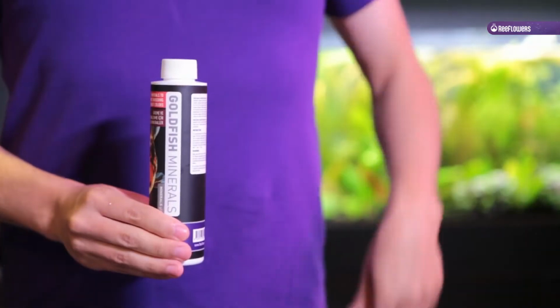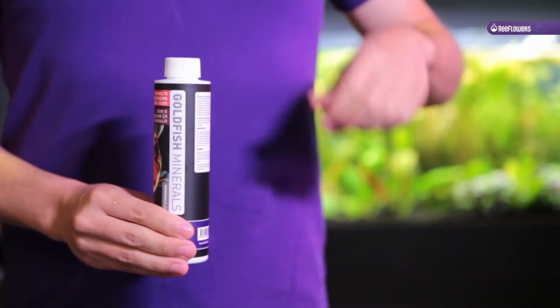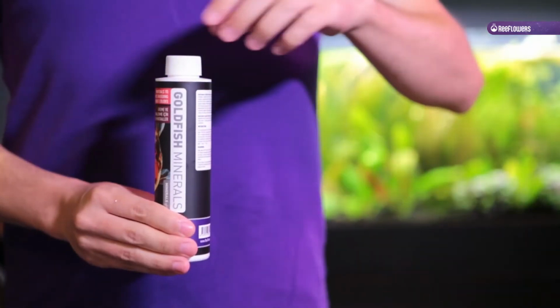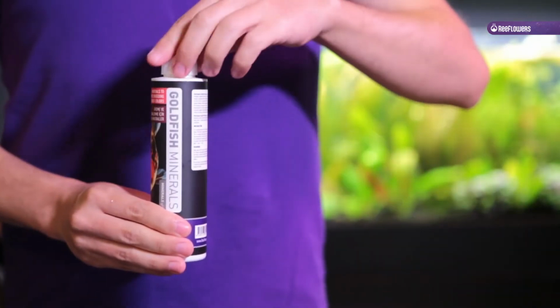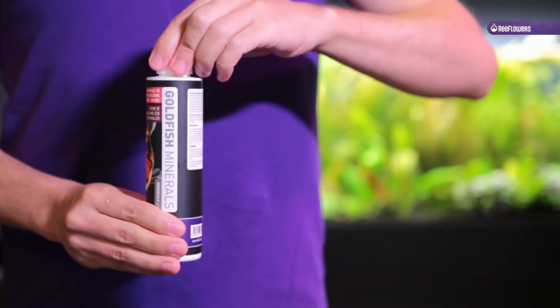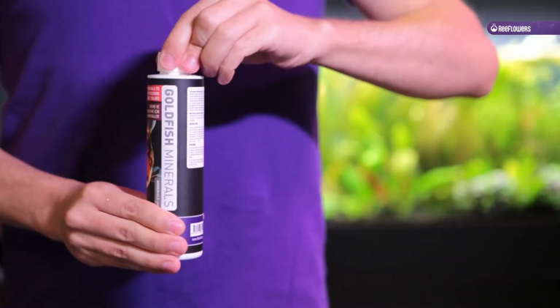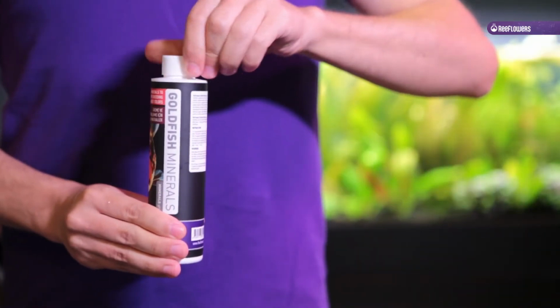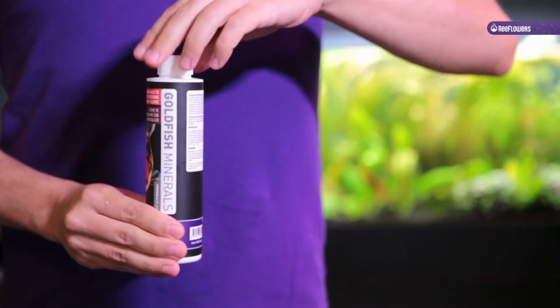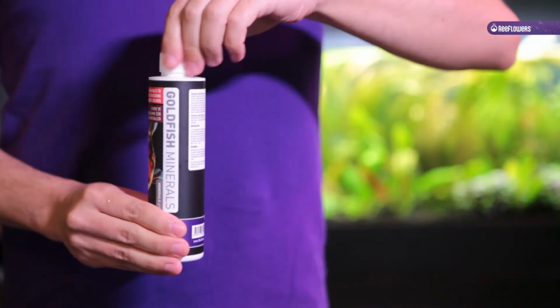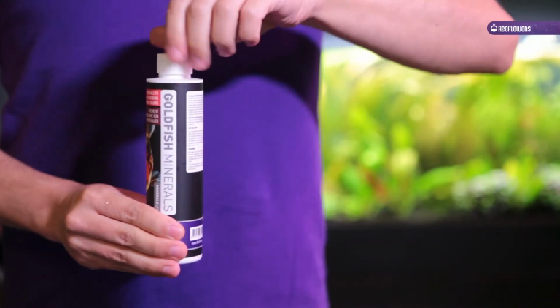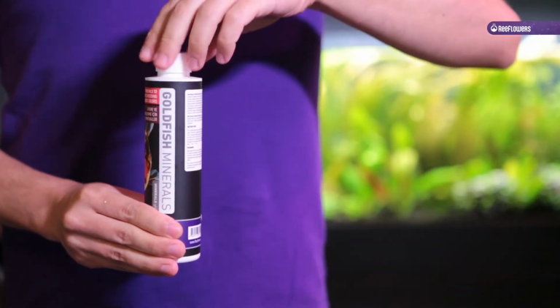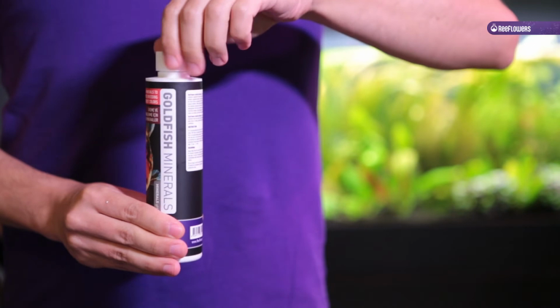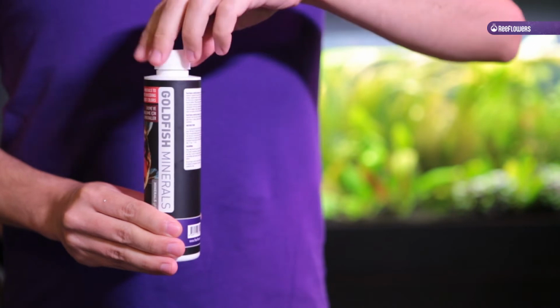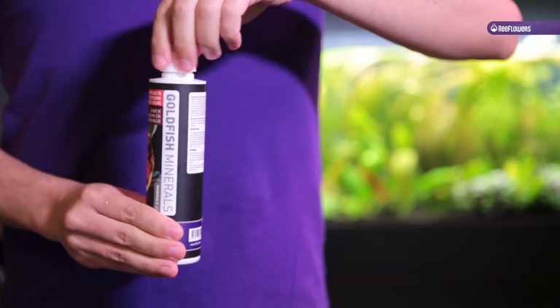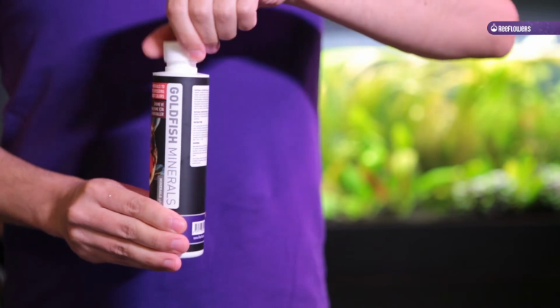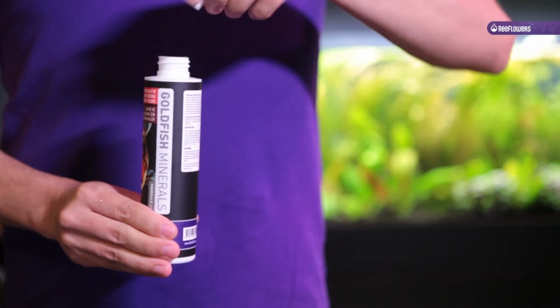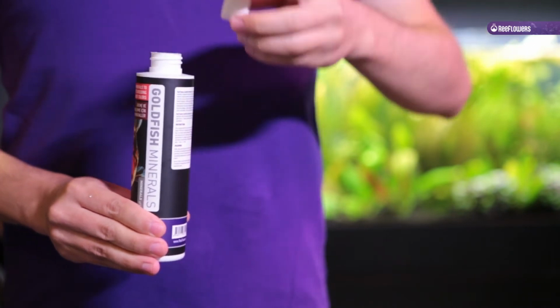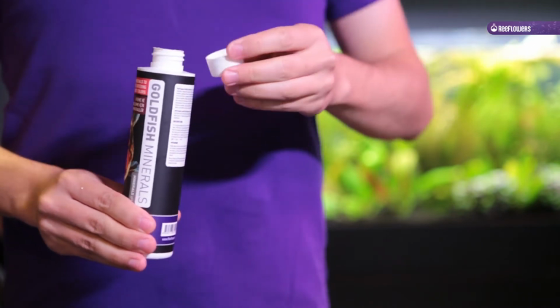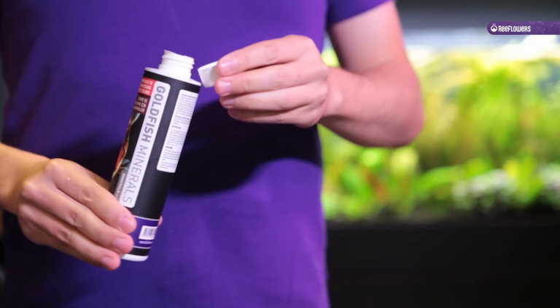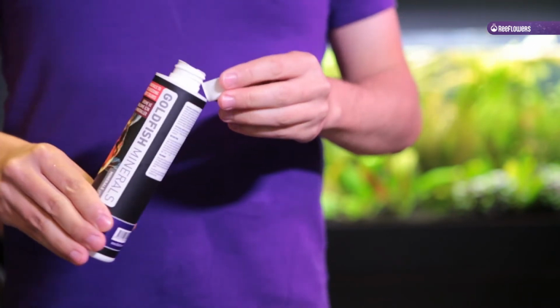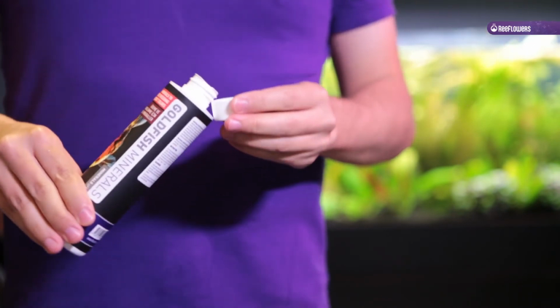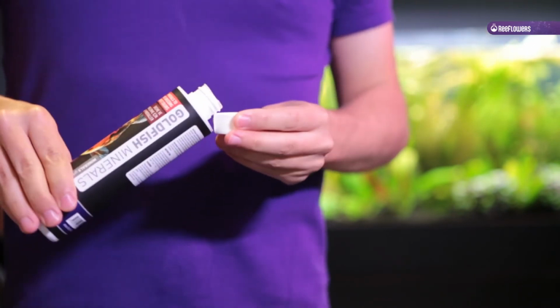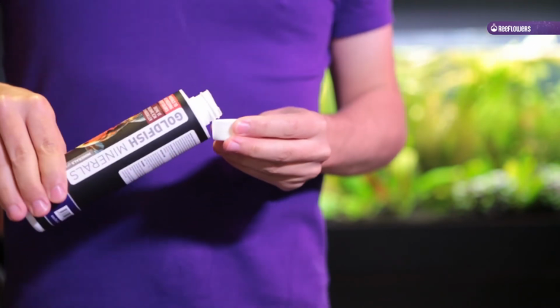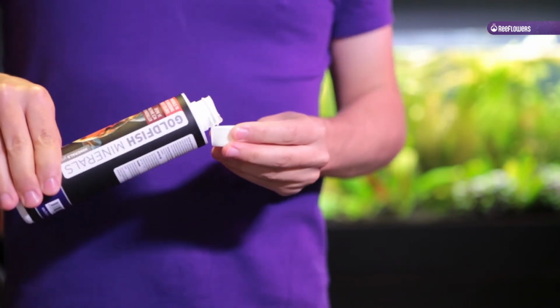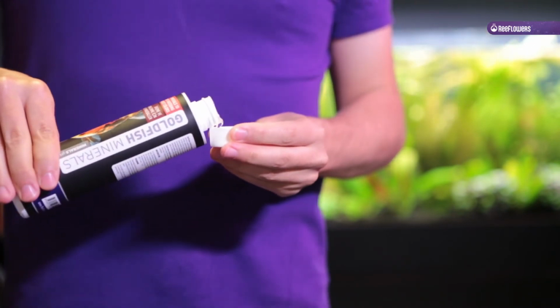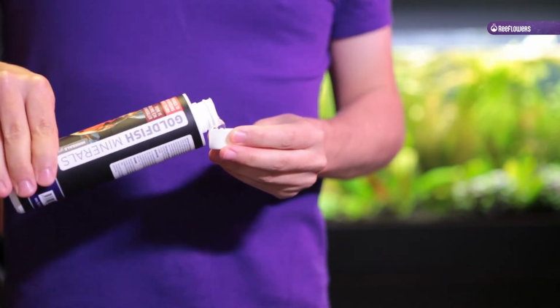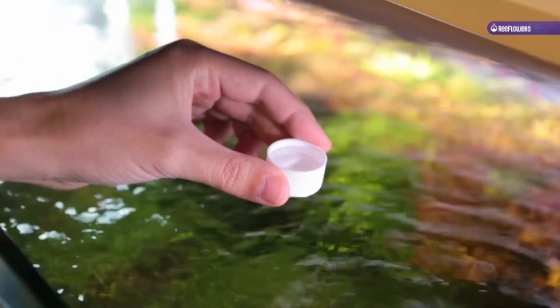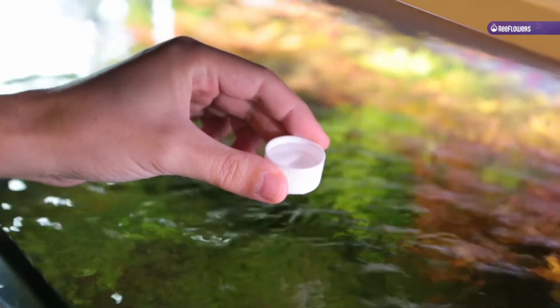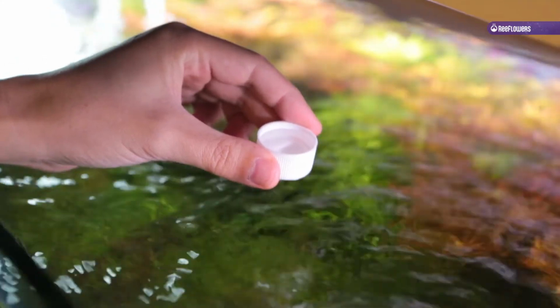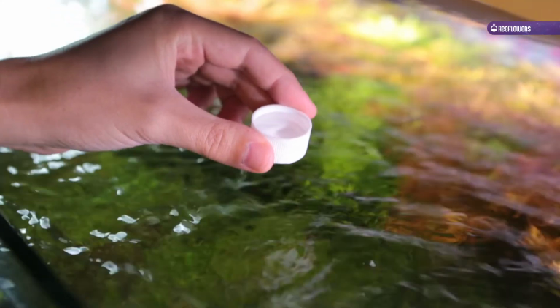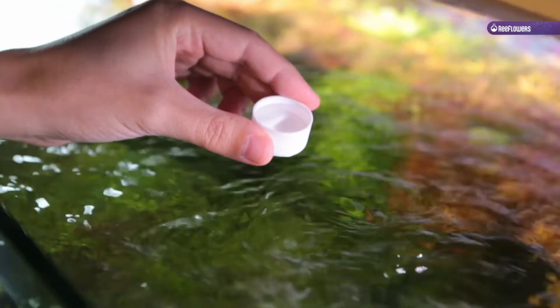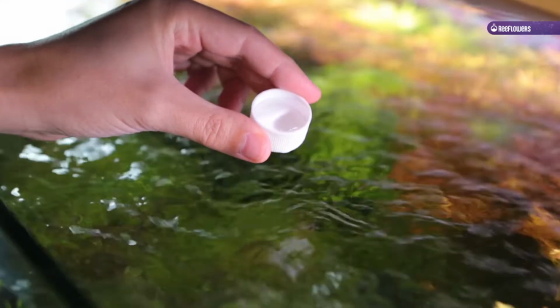Reeflowers Goldfish Minerals helps provide the elements that fish need for healthy development and vivid colors. It helps promote natural habitat conditions.